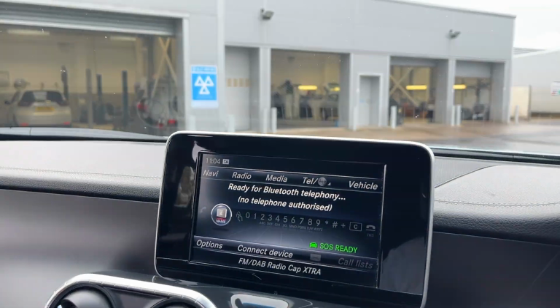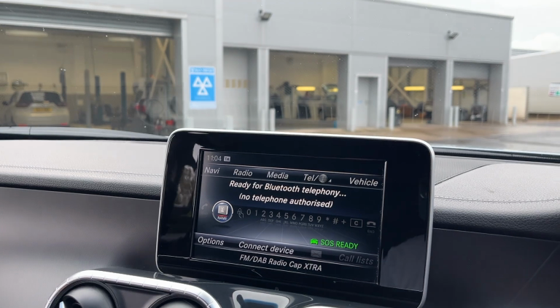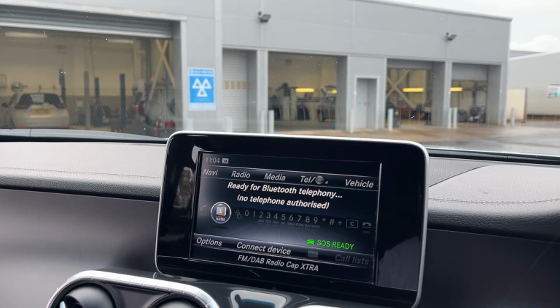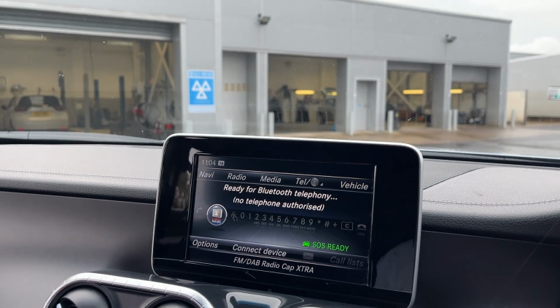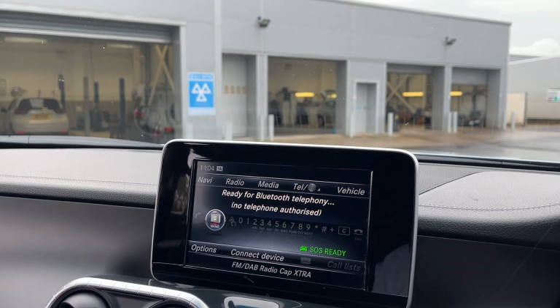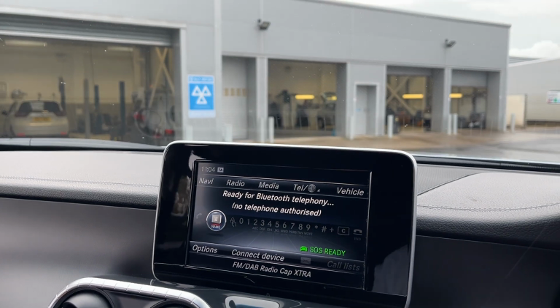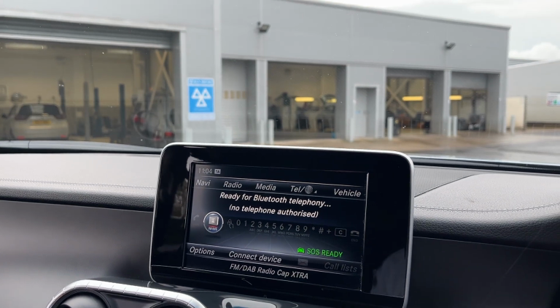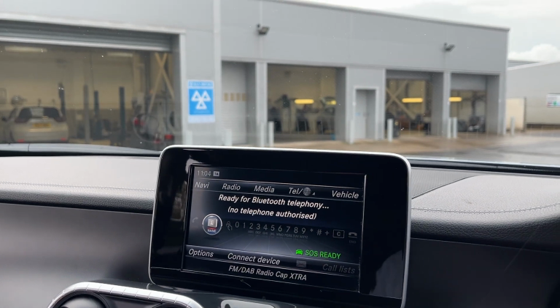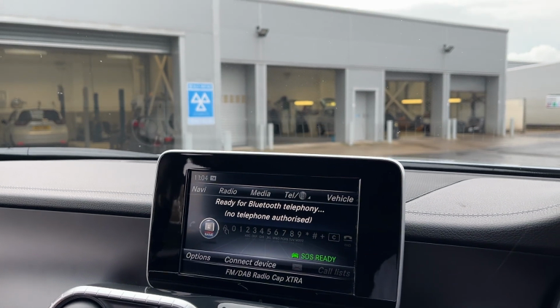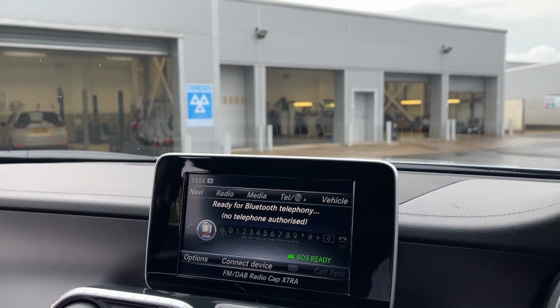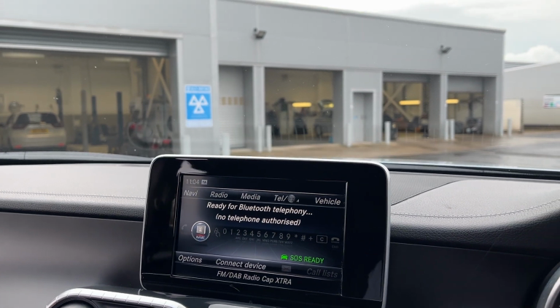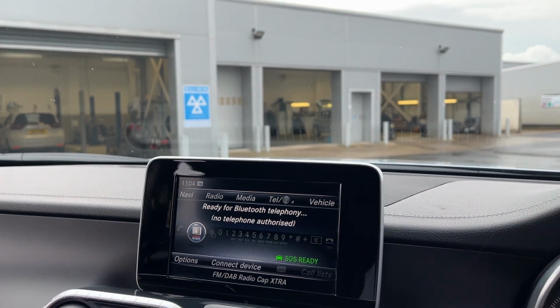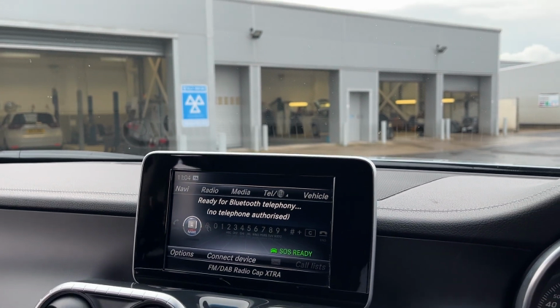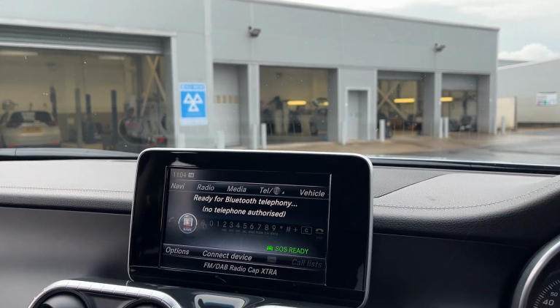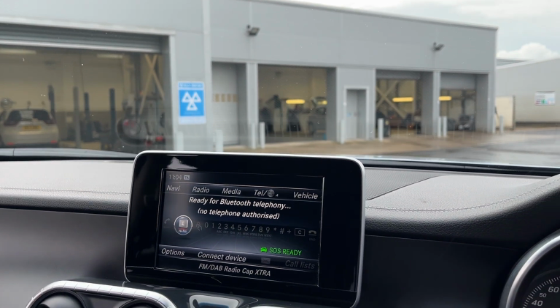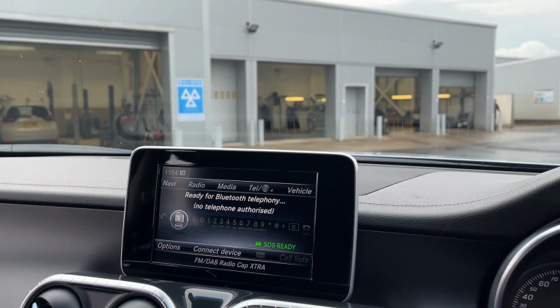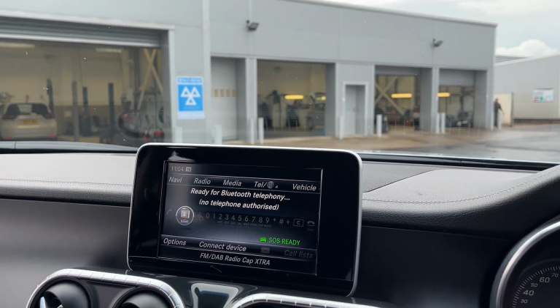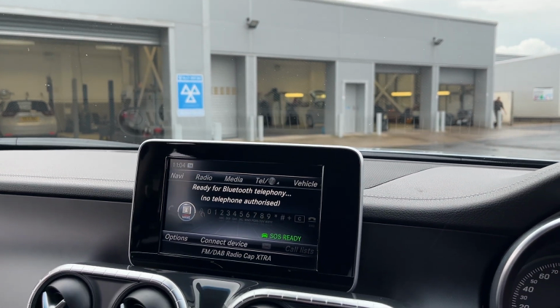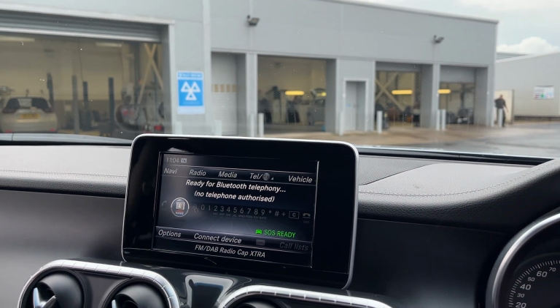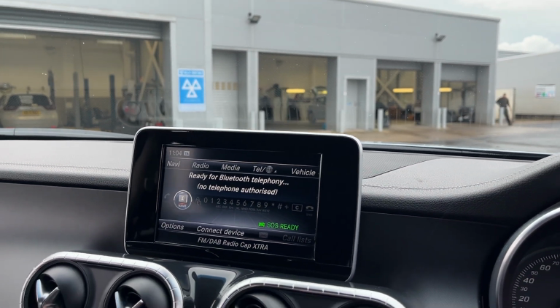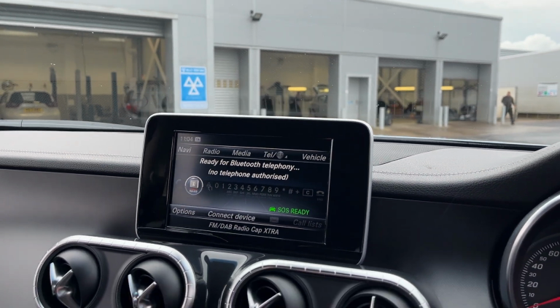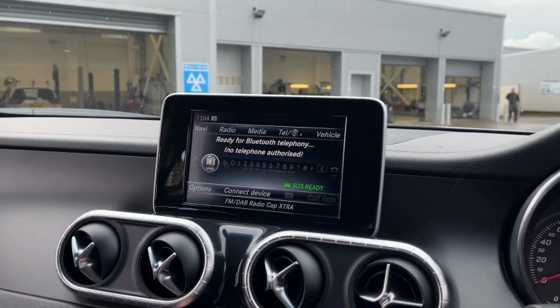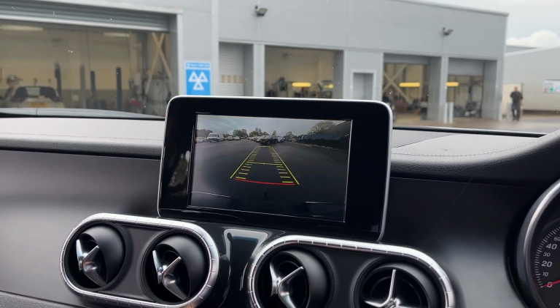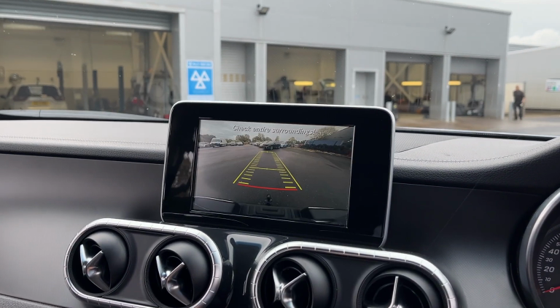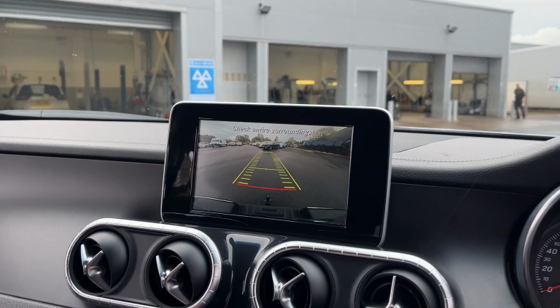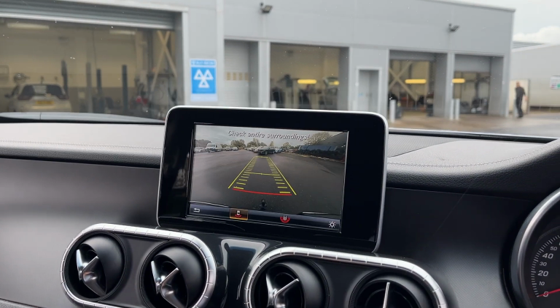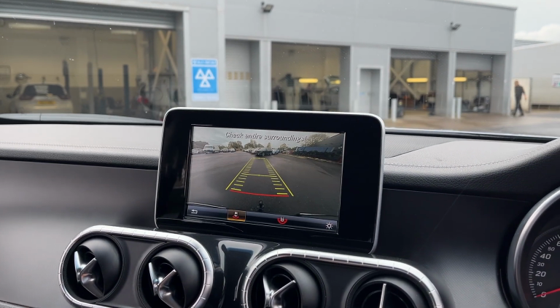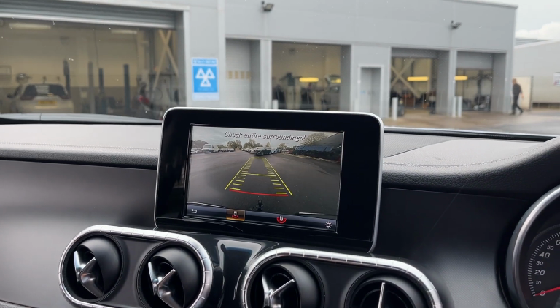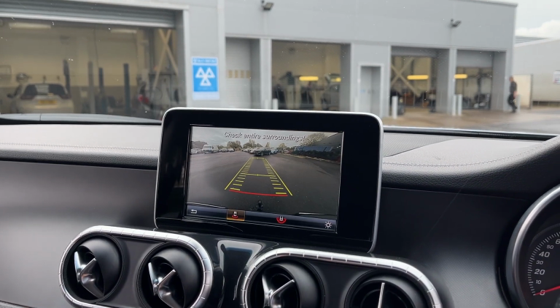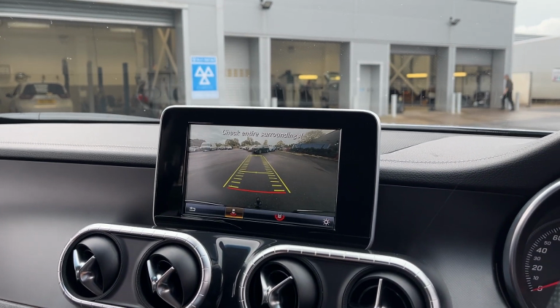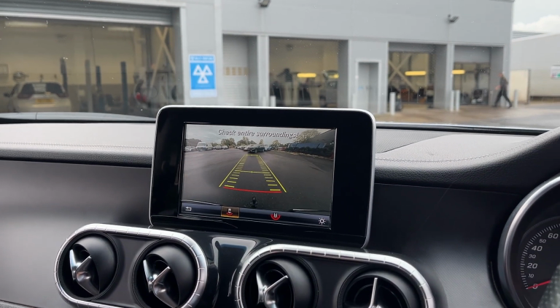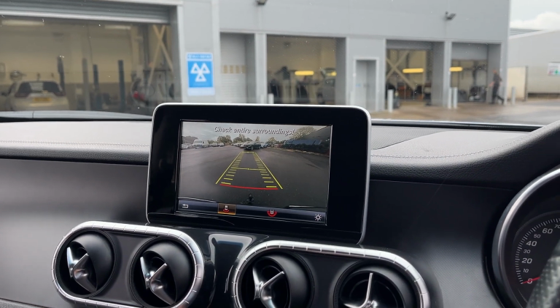Here's our automatic gearbox menu. You've got sat nav, Bluetooth, DAB radio. And there's your reverse camera there.